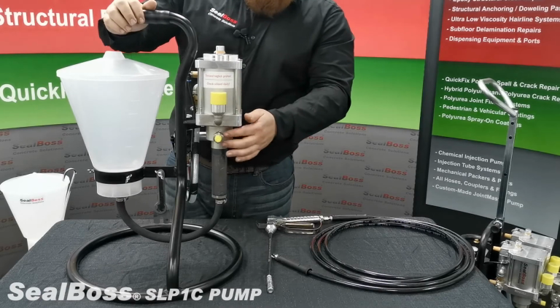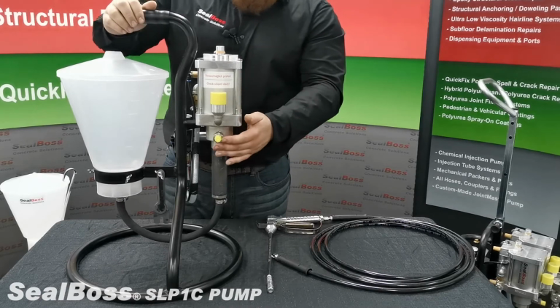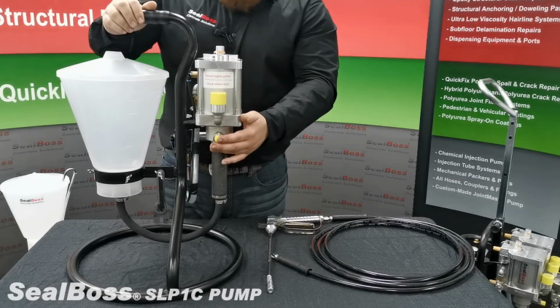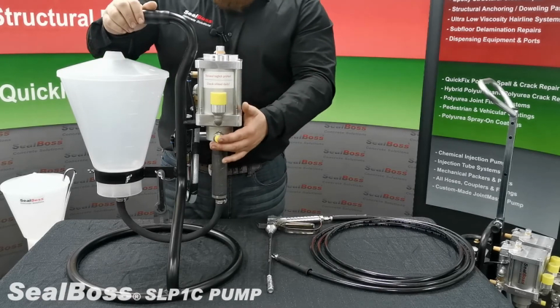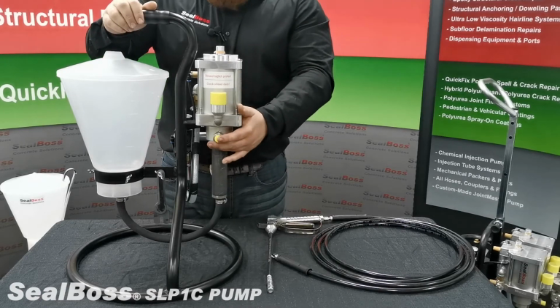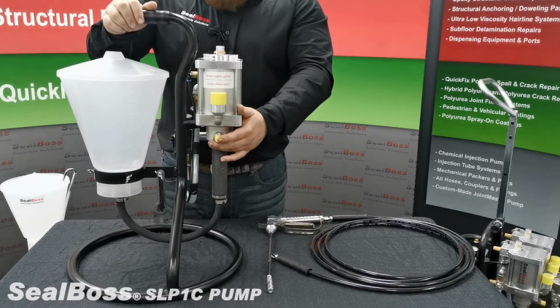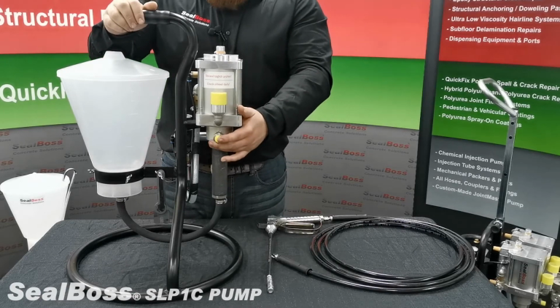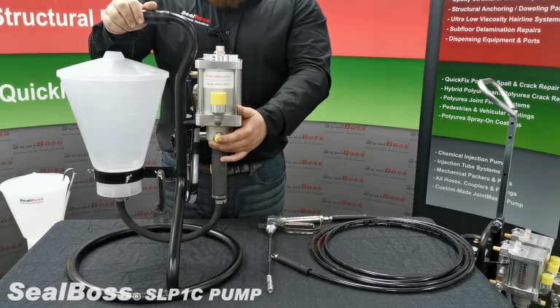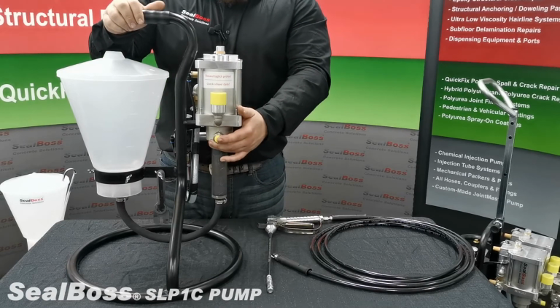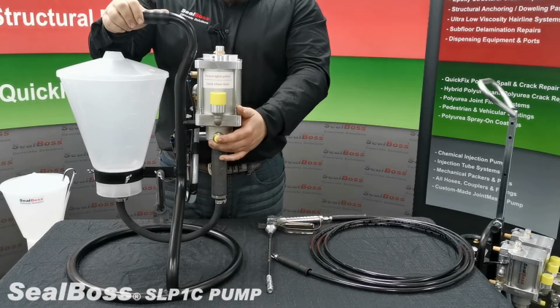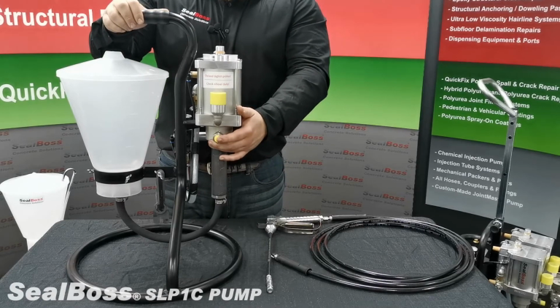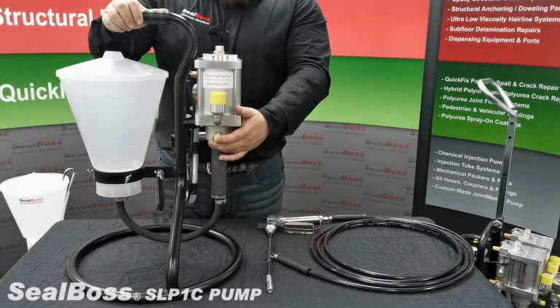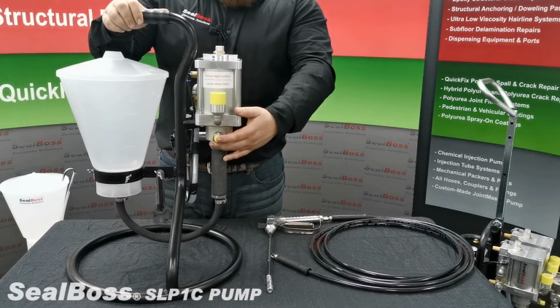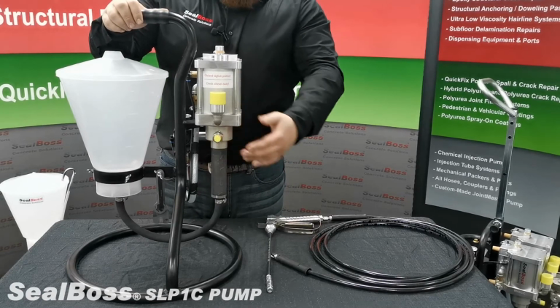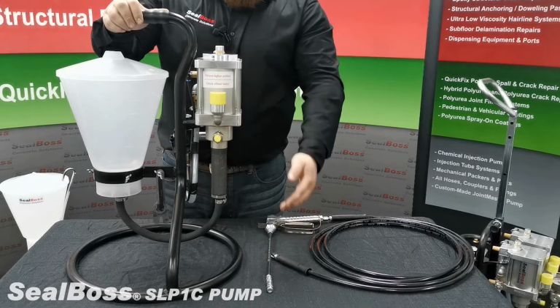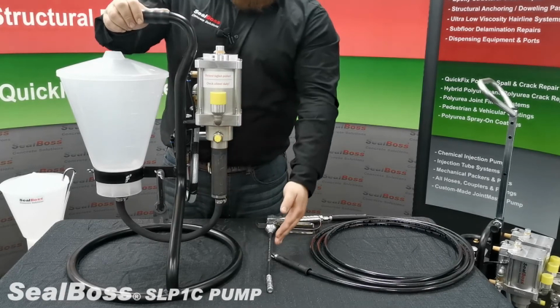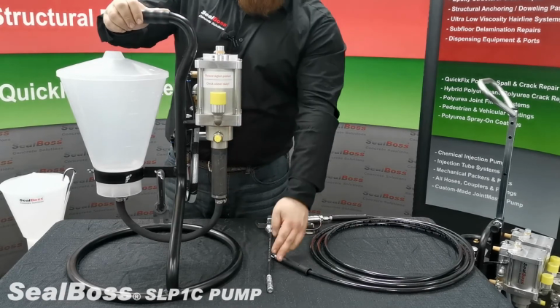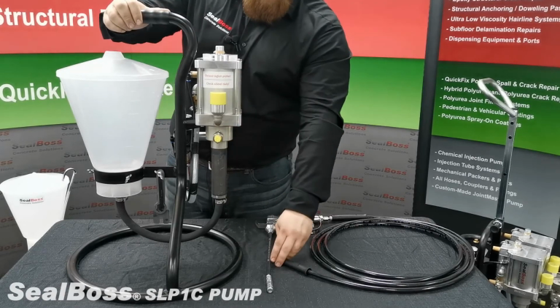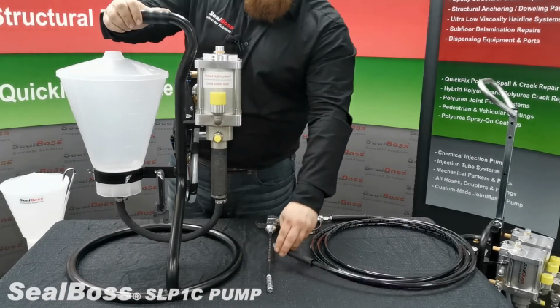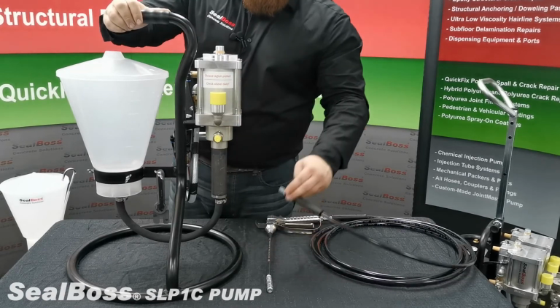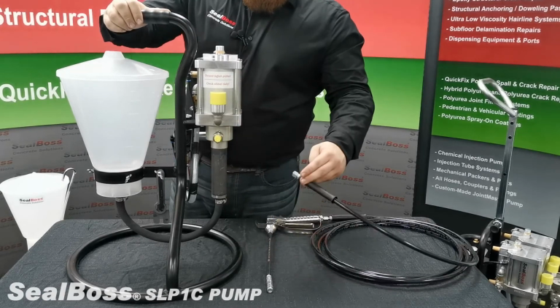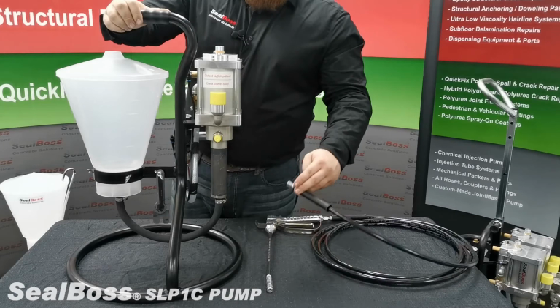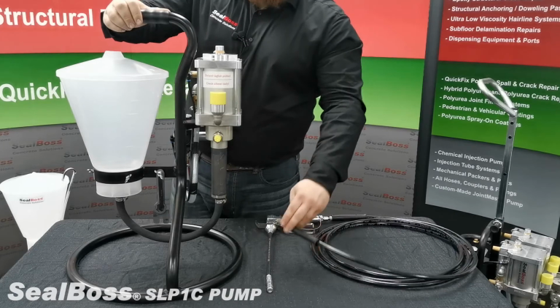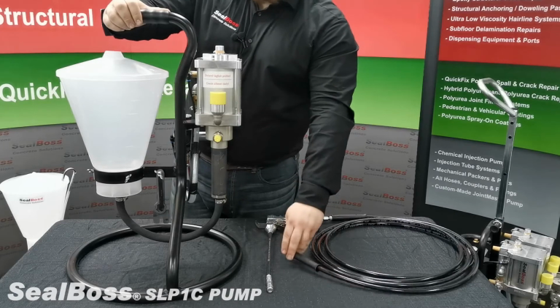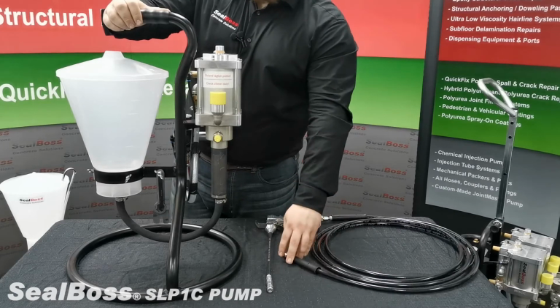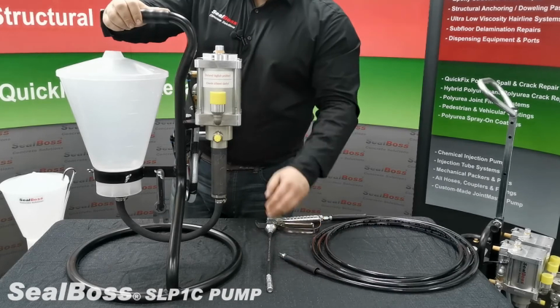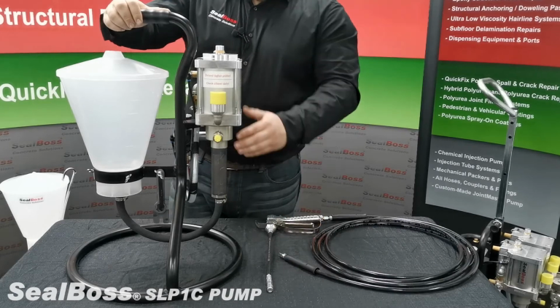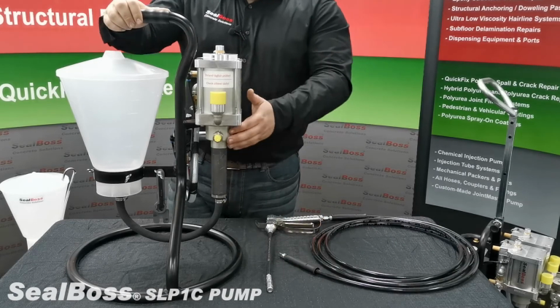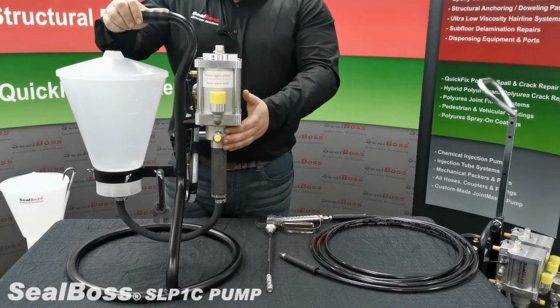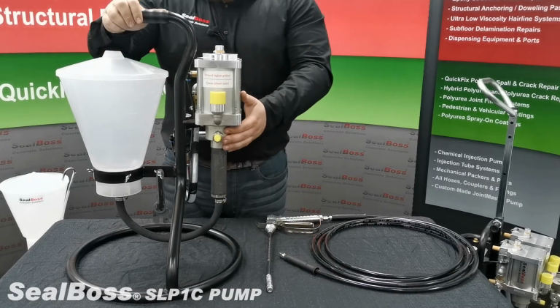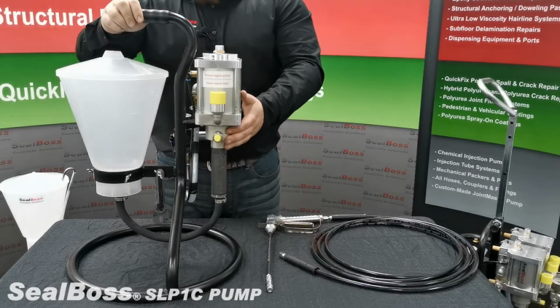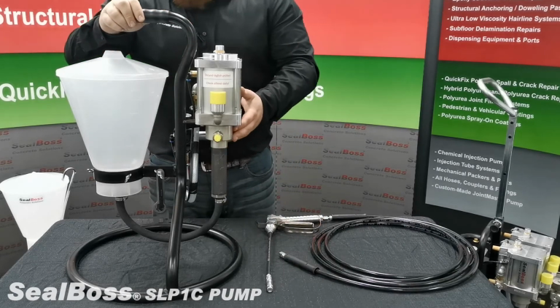Here we have our outlet line which will screw into the female end of the high pressure injection hose.